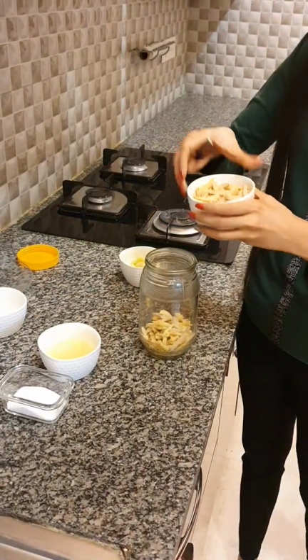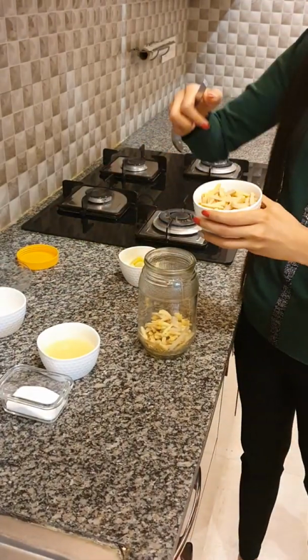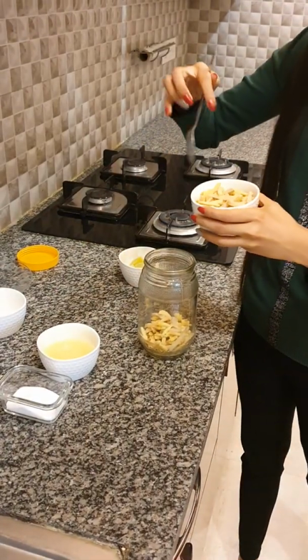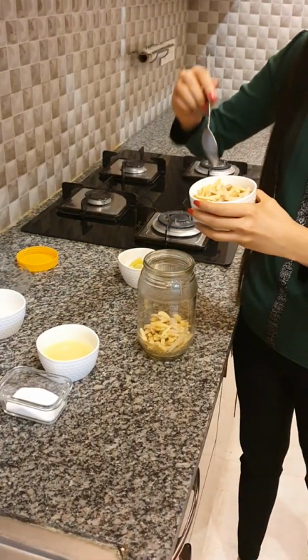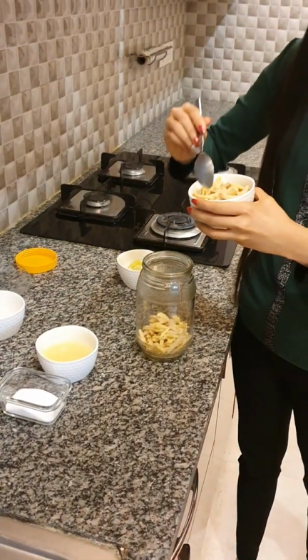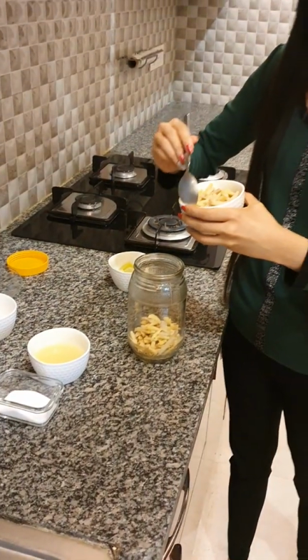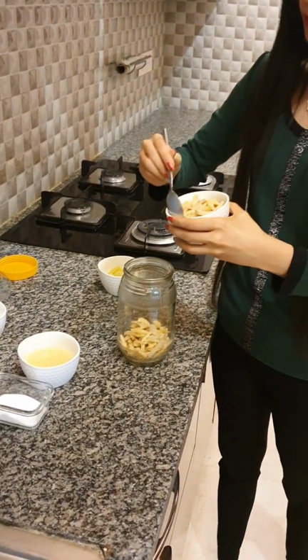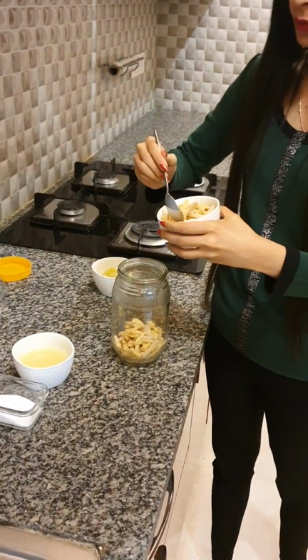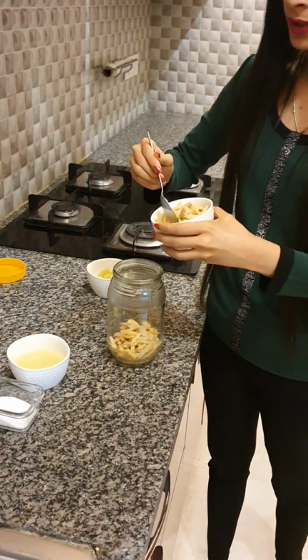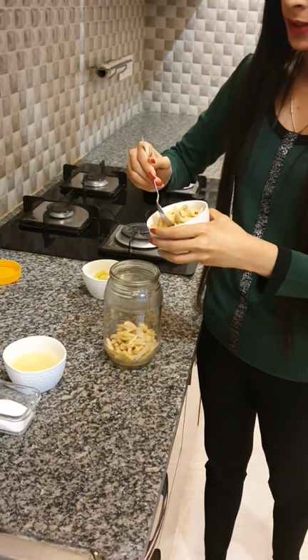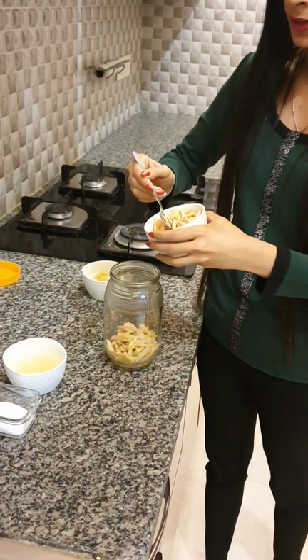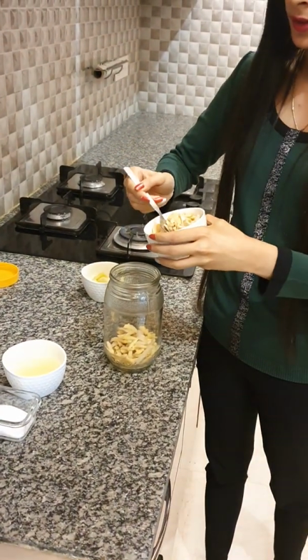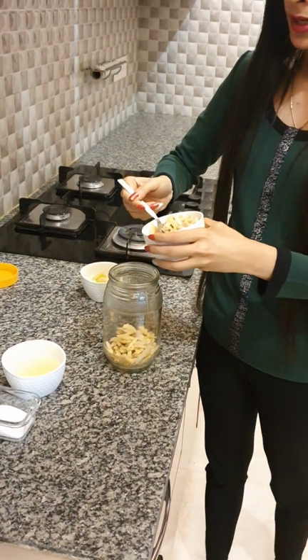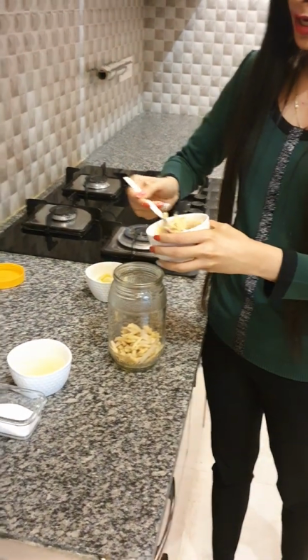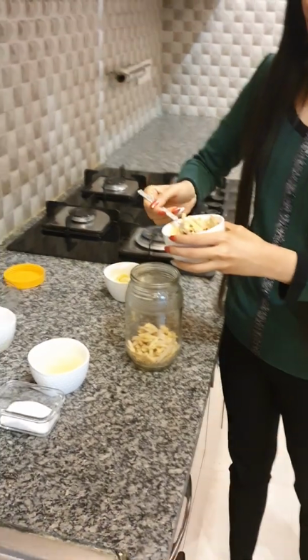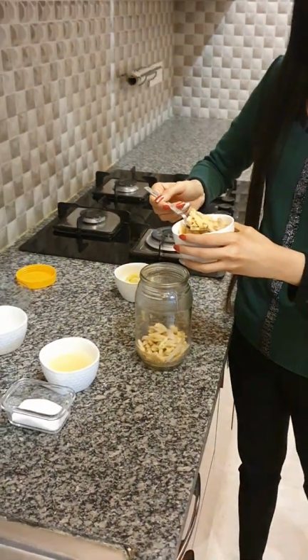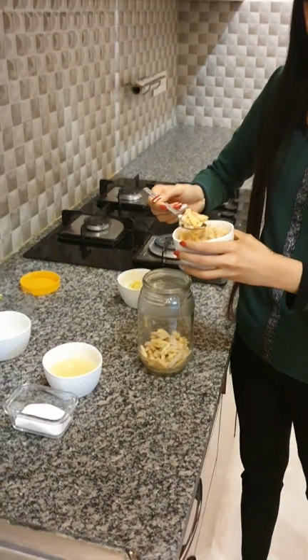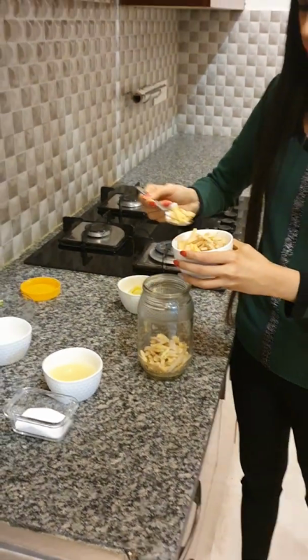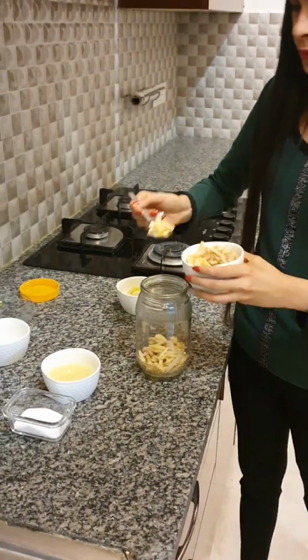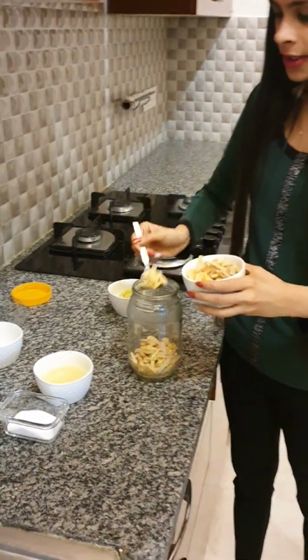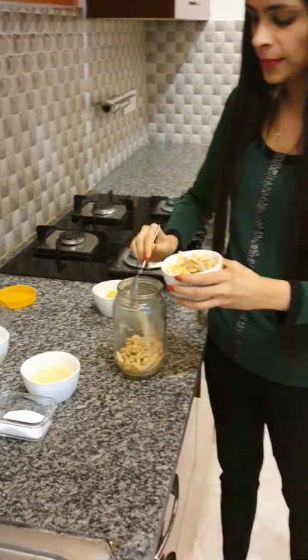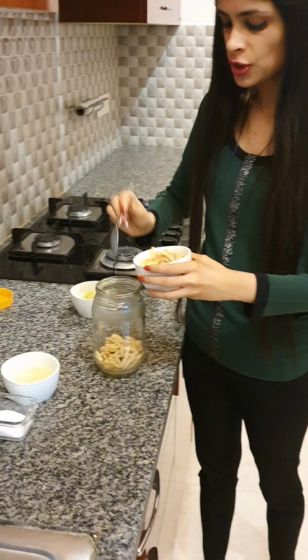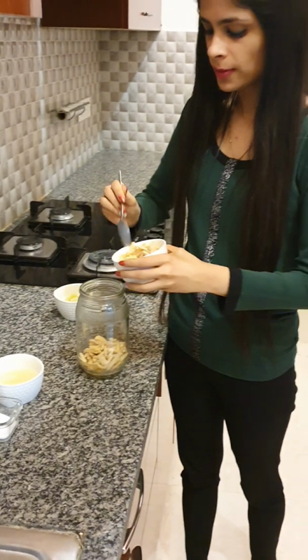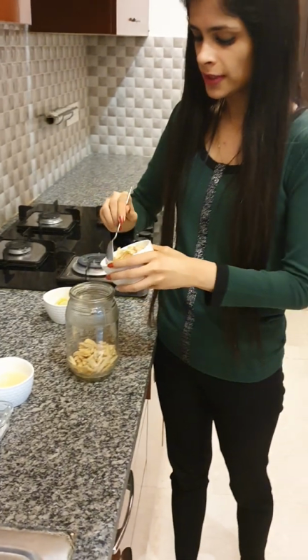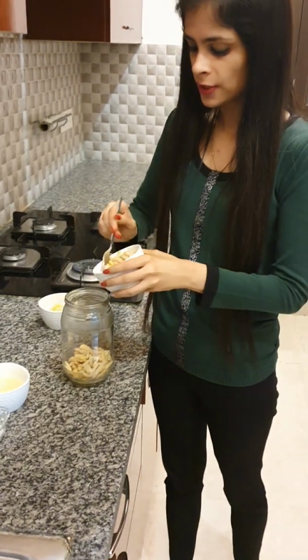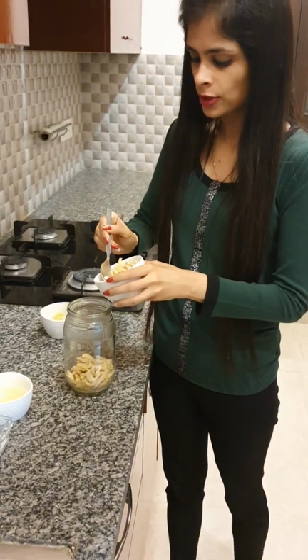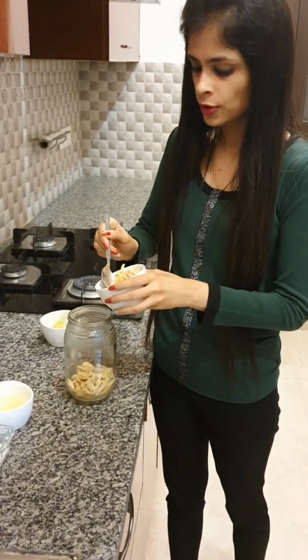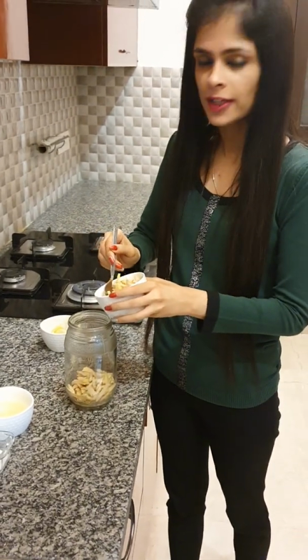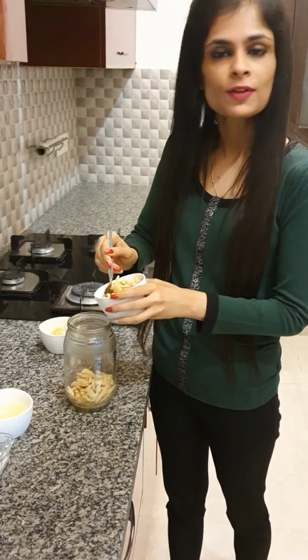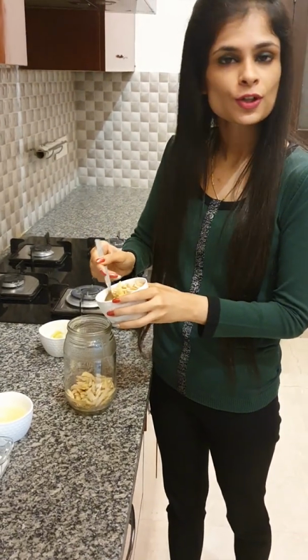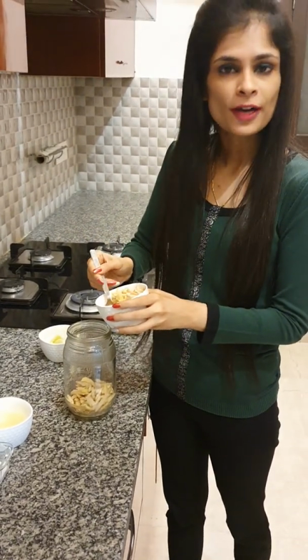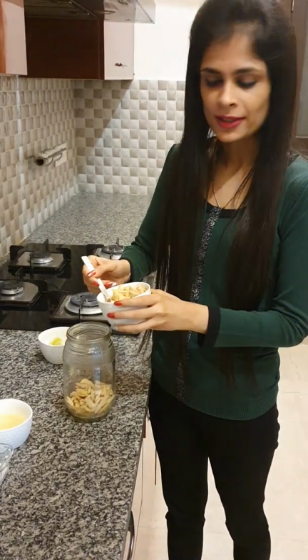Whether you are staying at a hostel or at home, not living with your family — this recipe is for everyone.